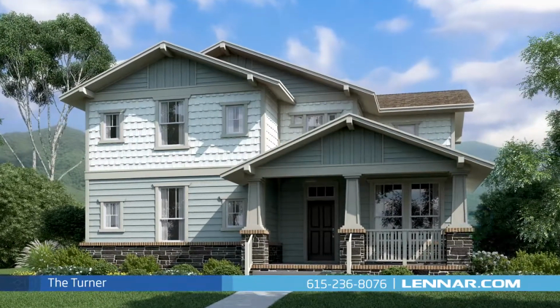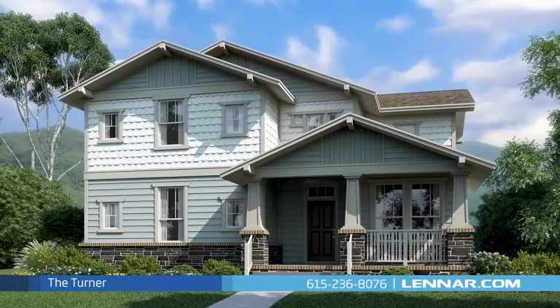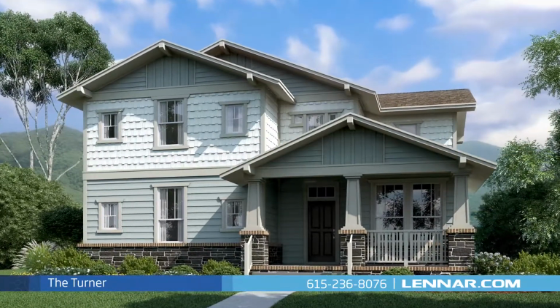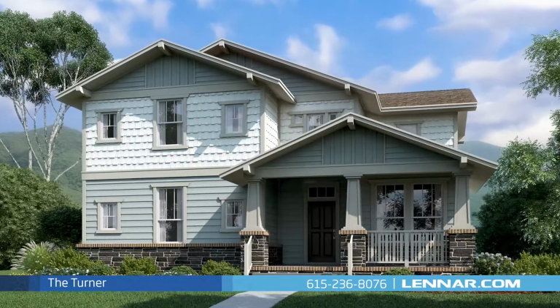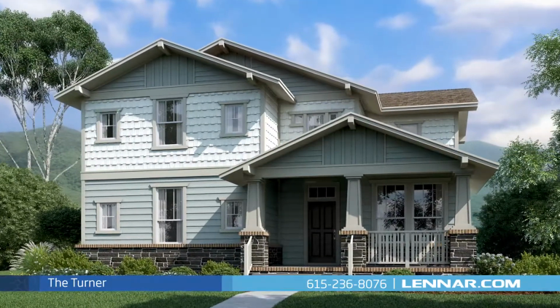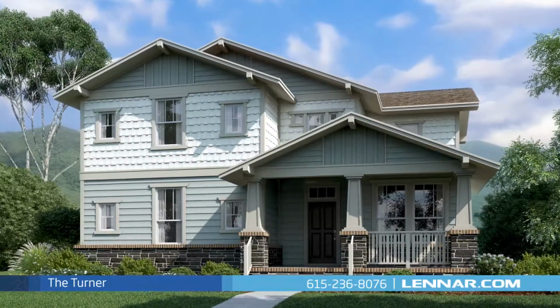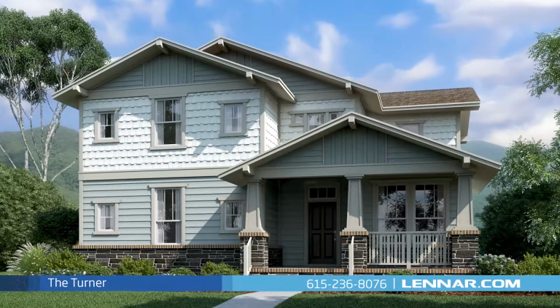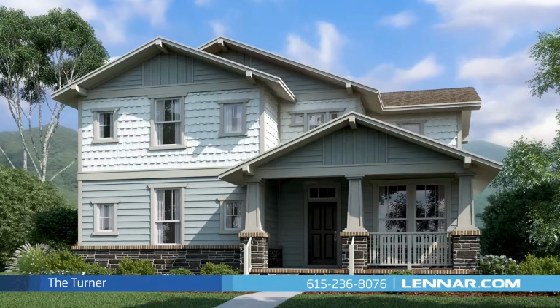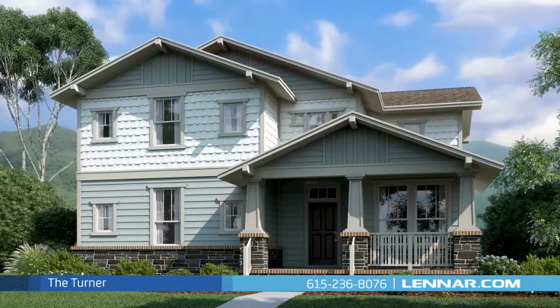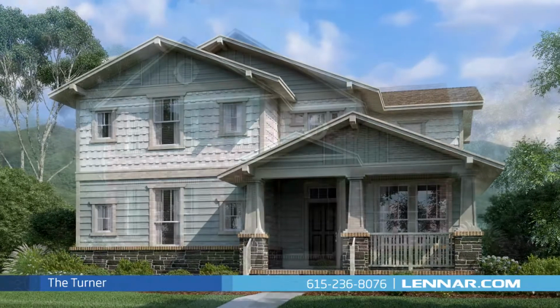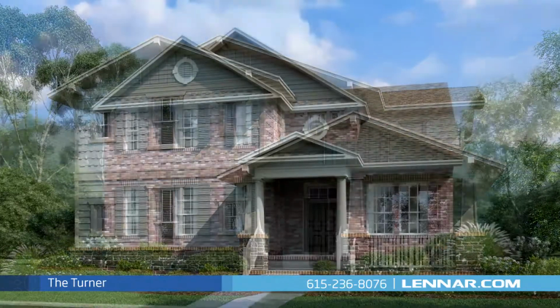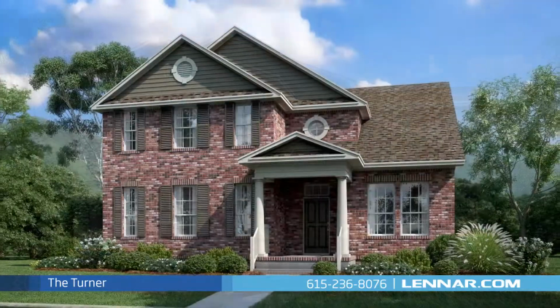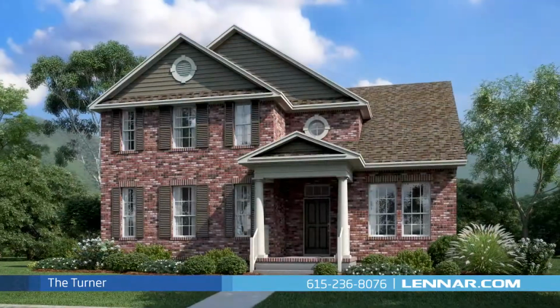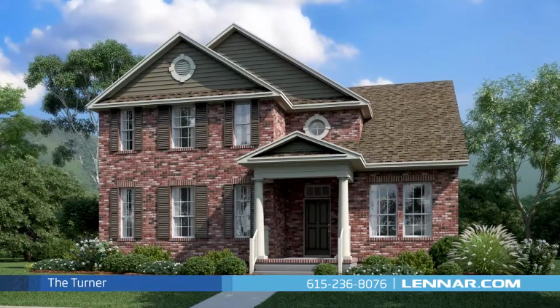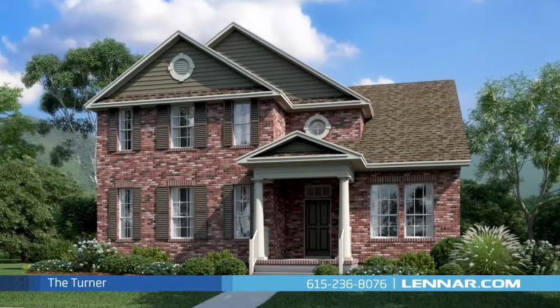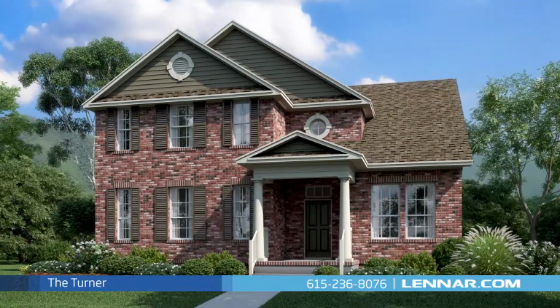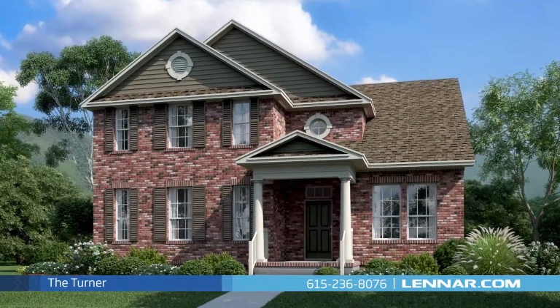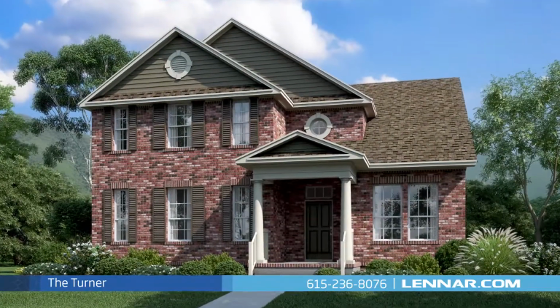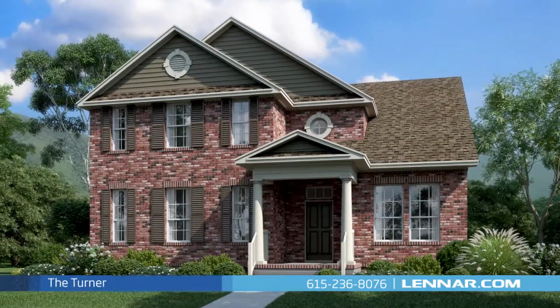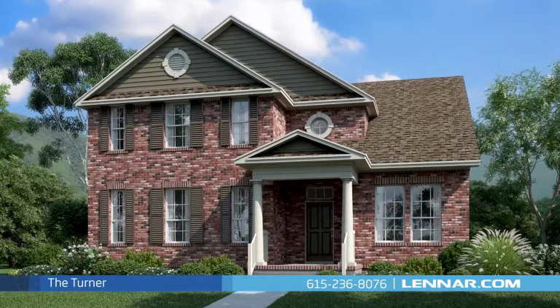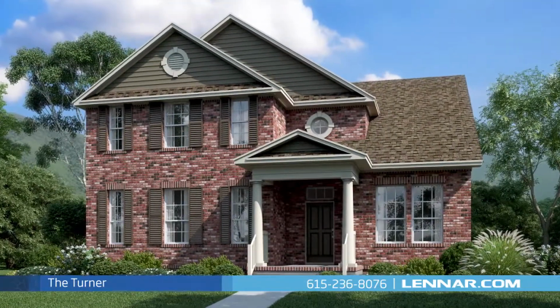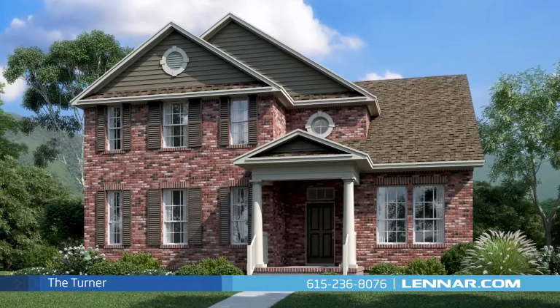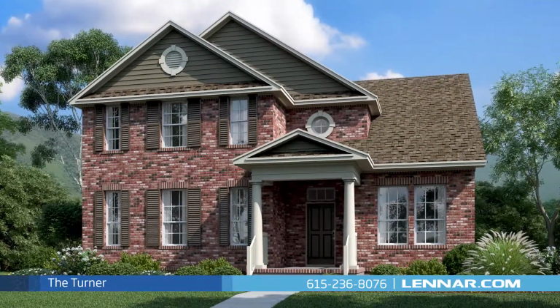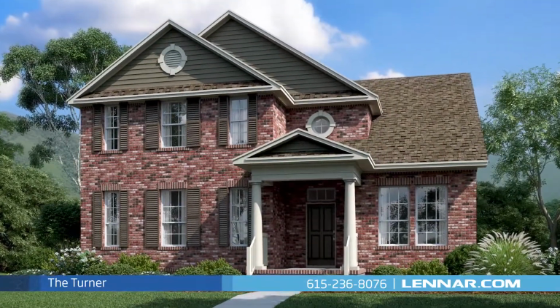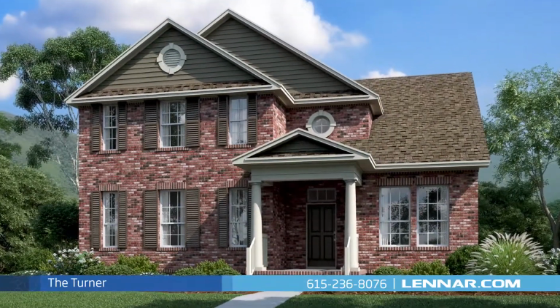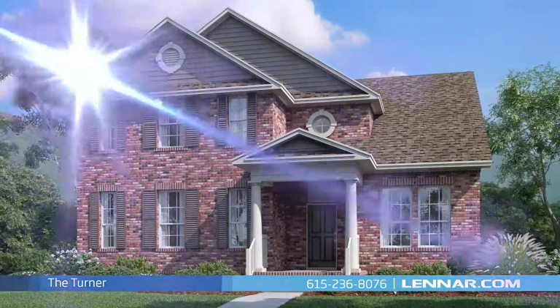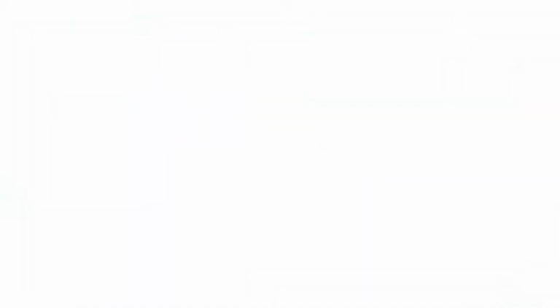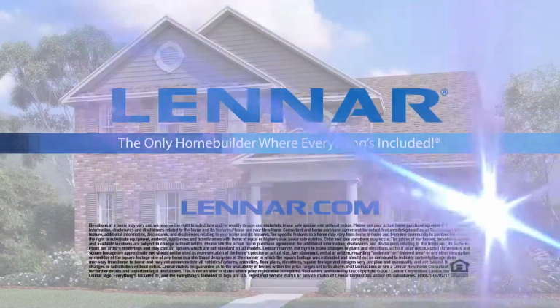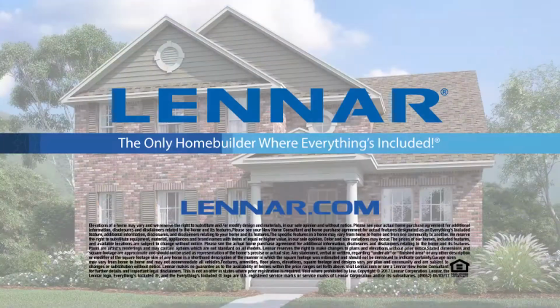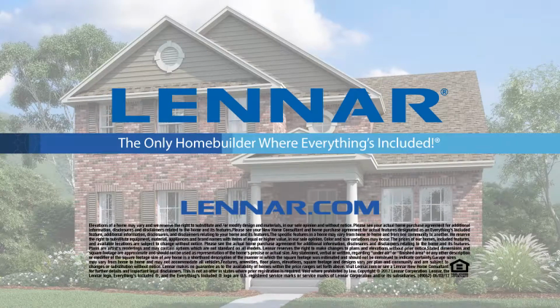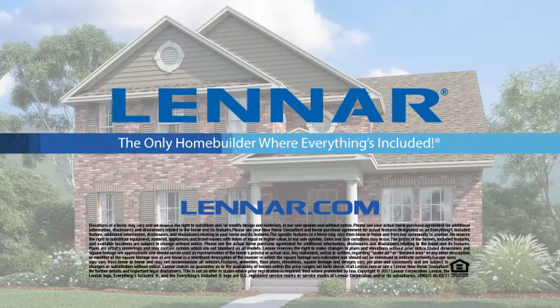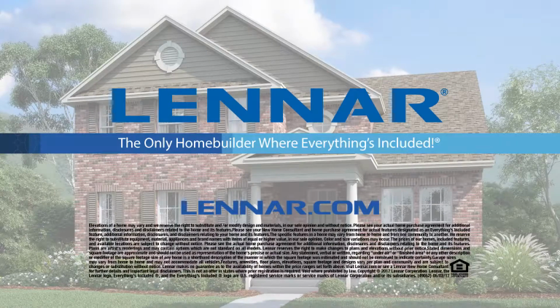For more information on this amazing new home, or for directions to any of our premier Nashville communities, visit Lennar.com.